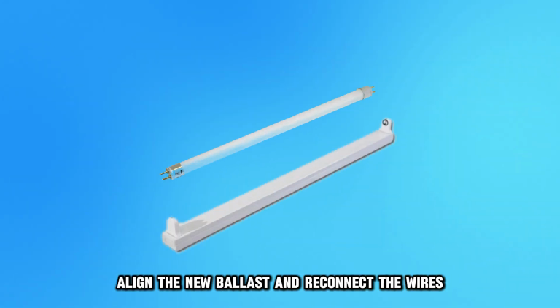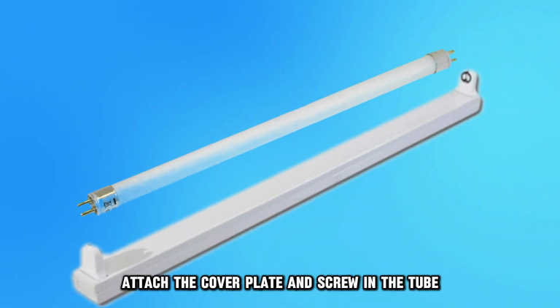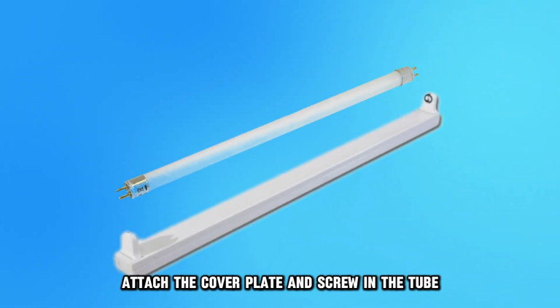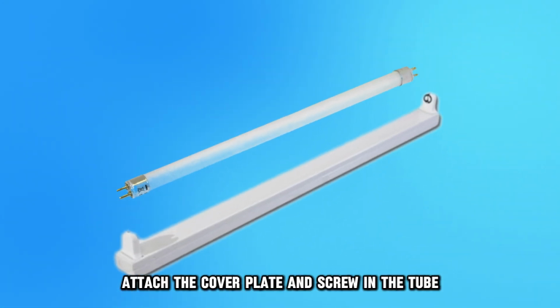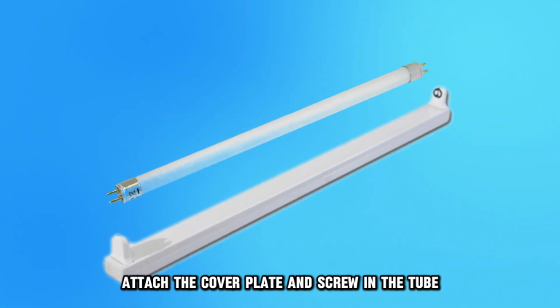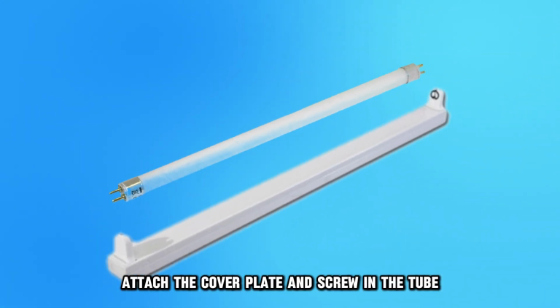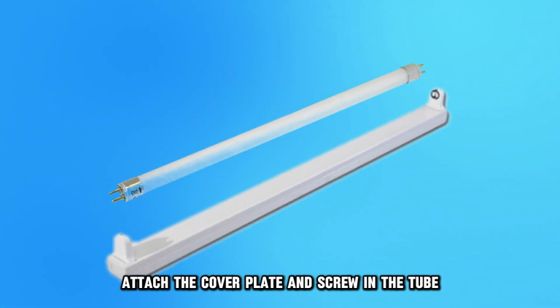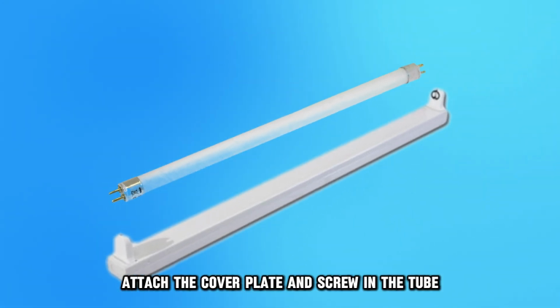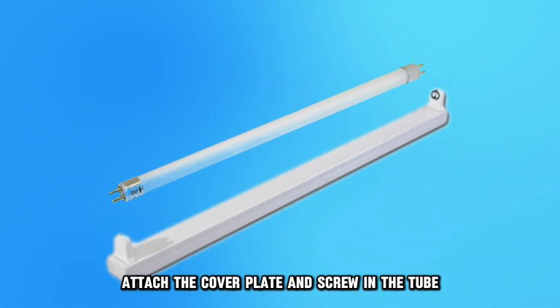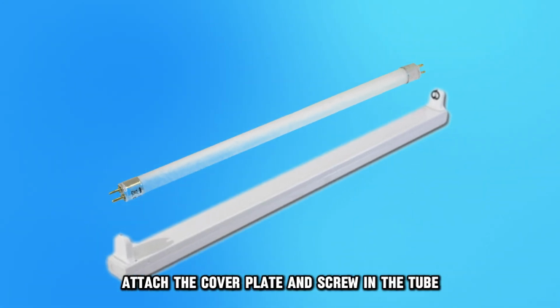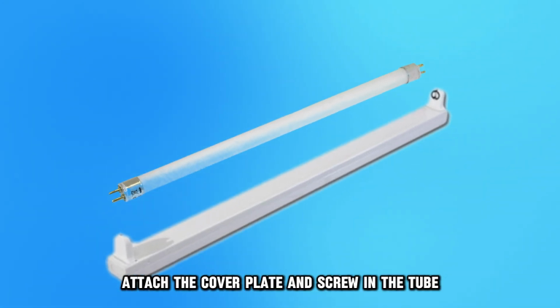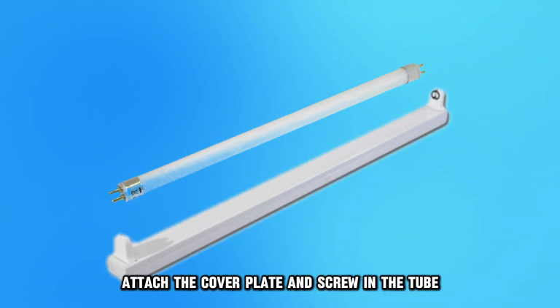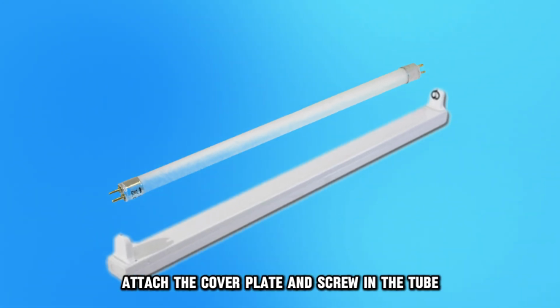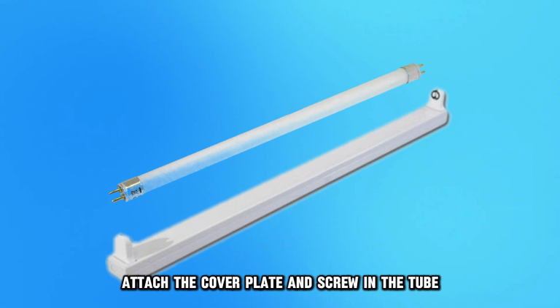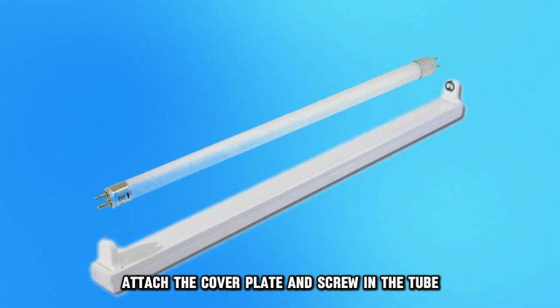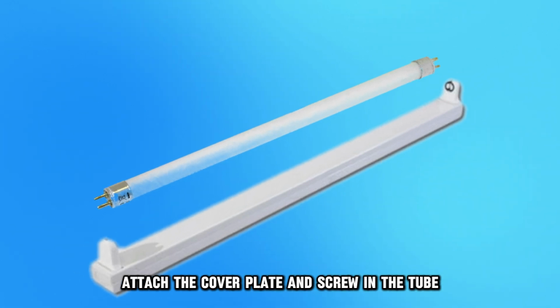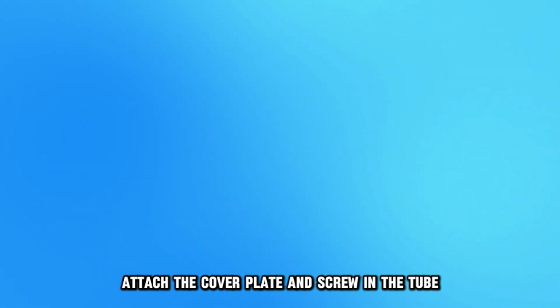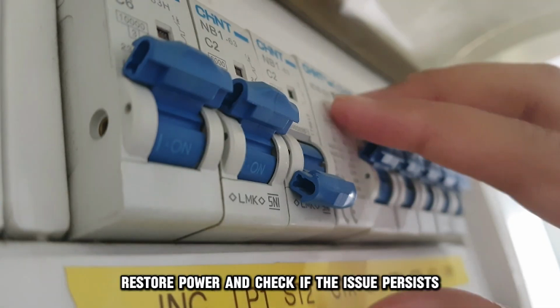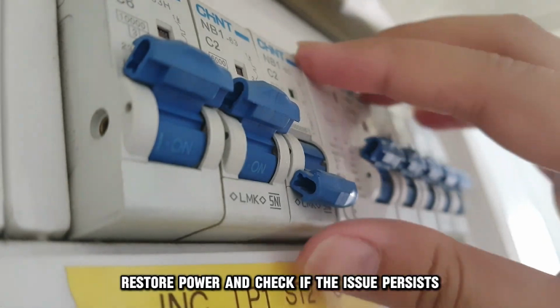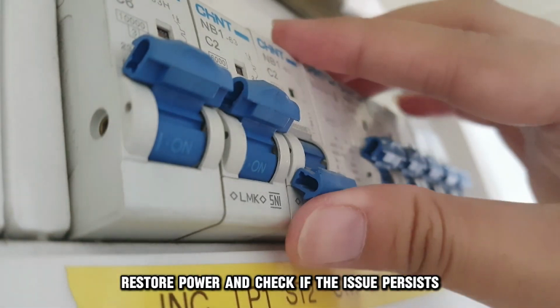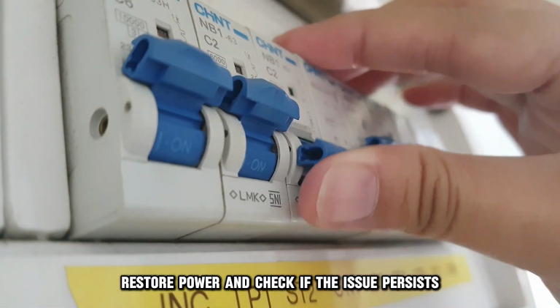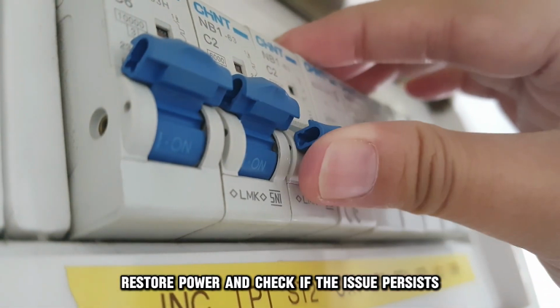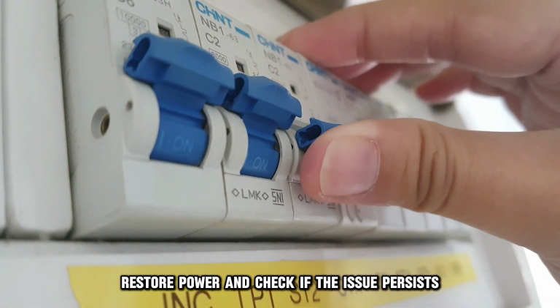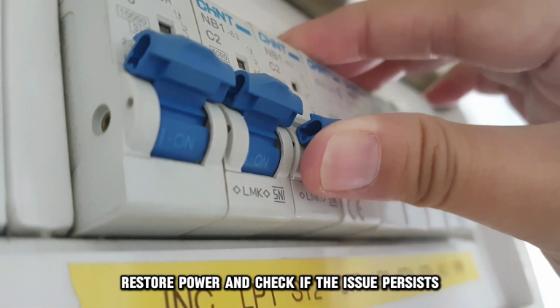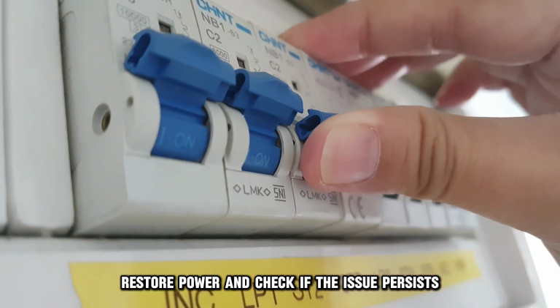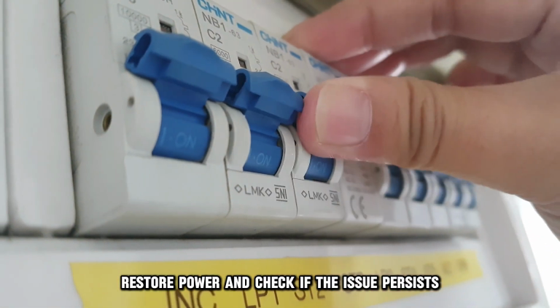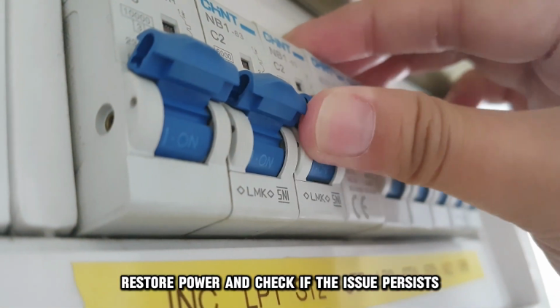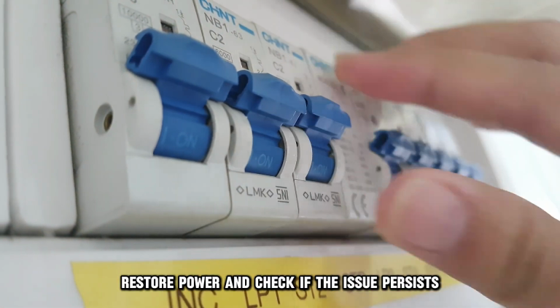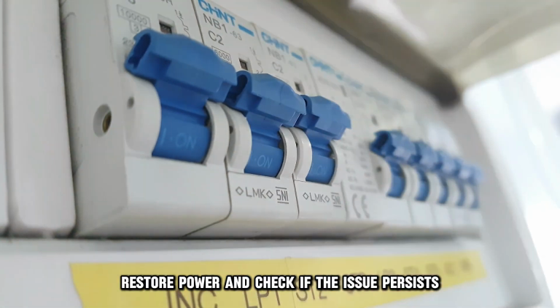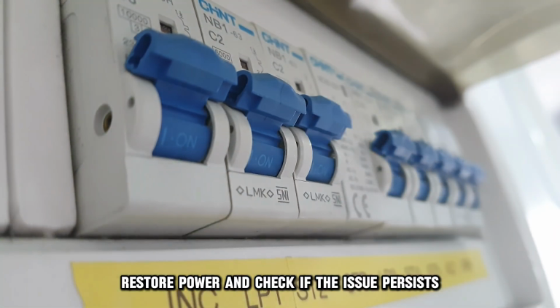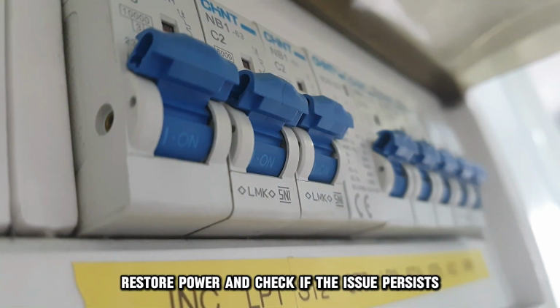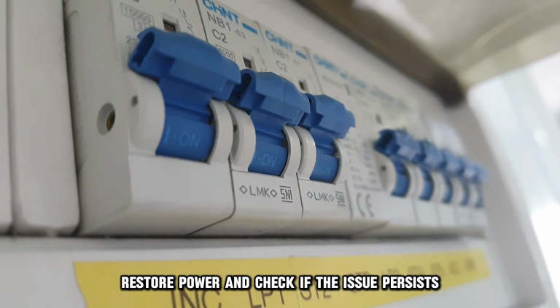Attach the cover plate and screw in the tube. Restore power and check if the issue persists.